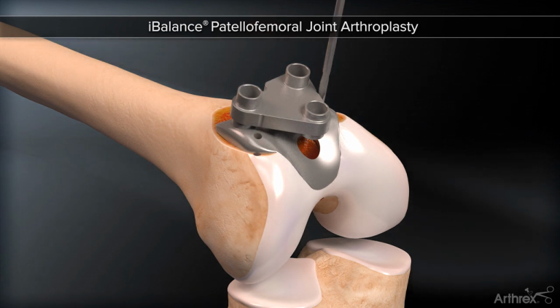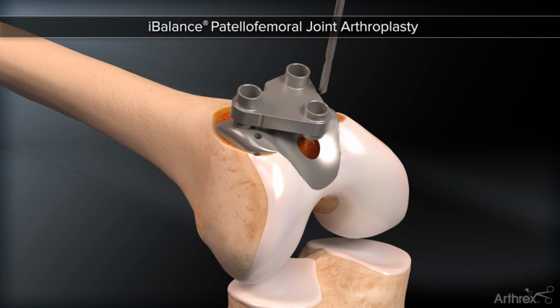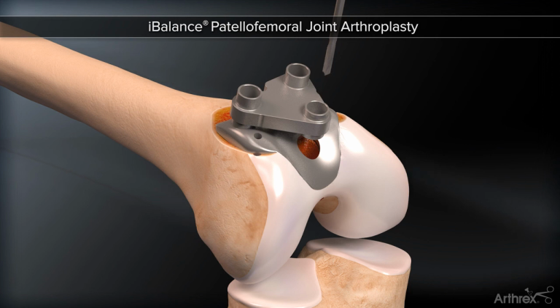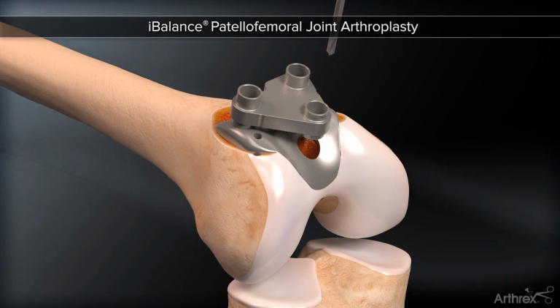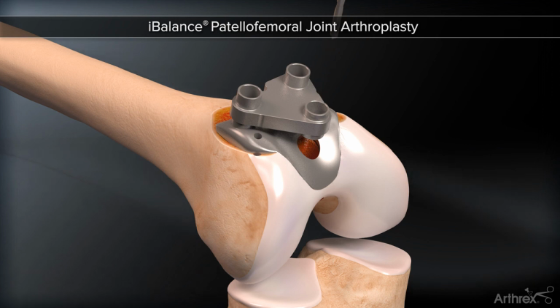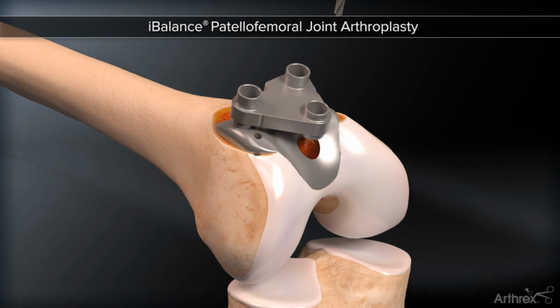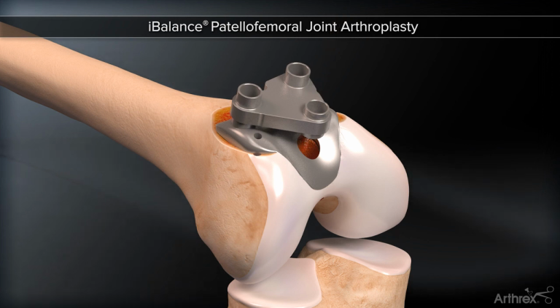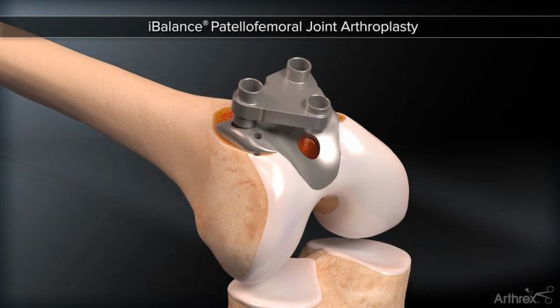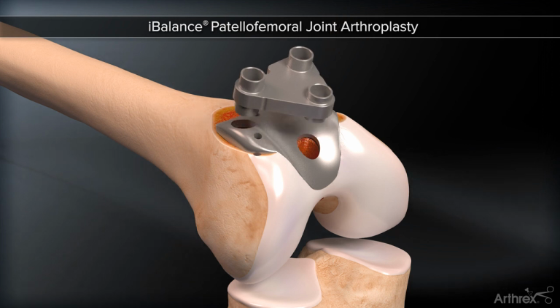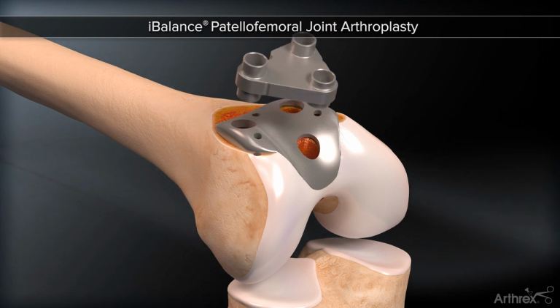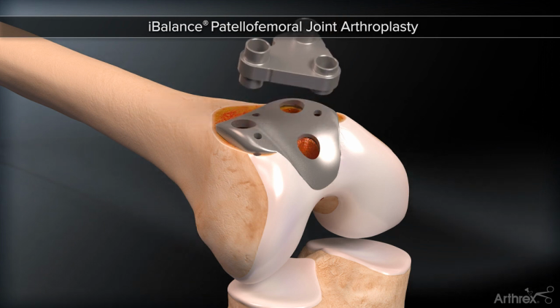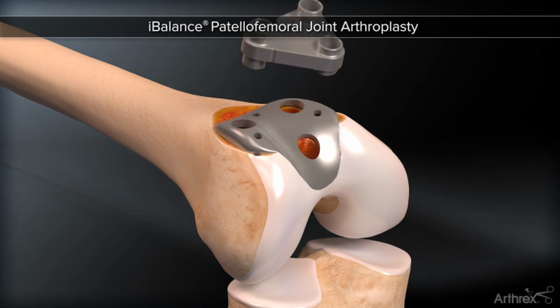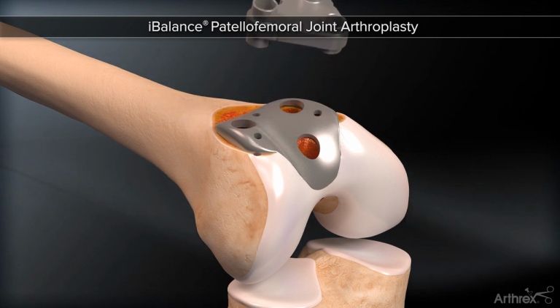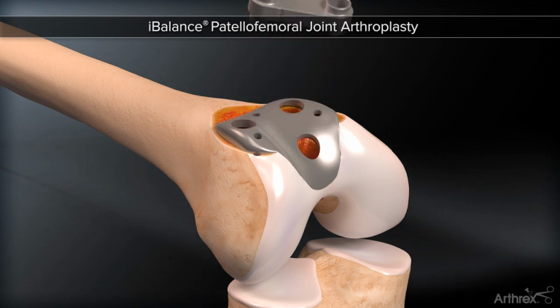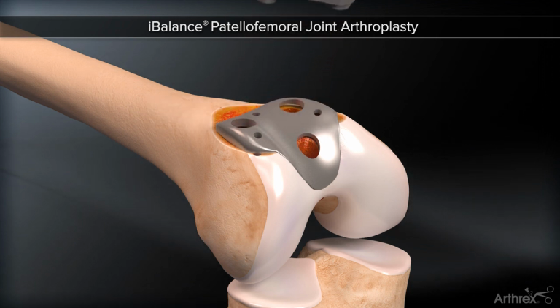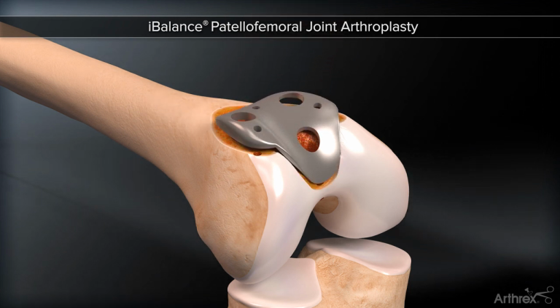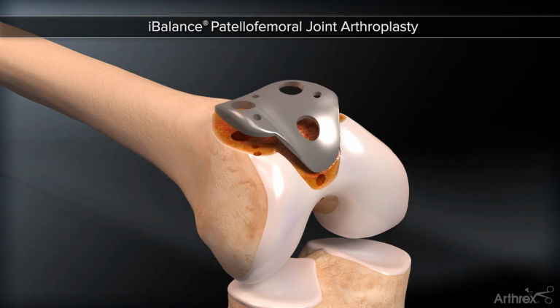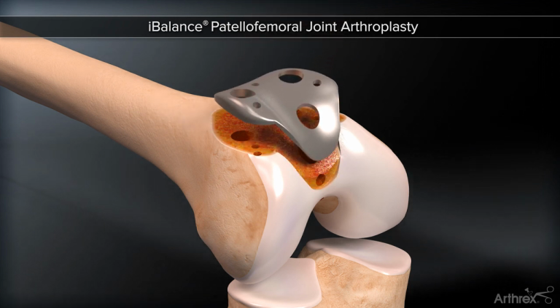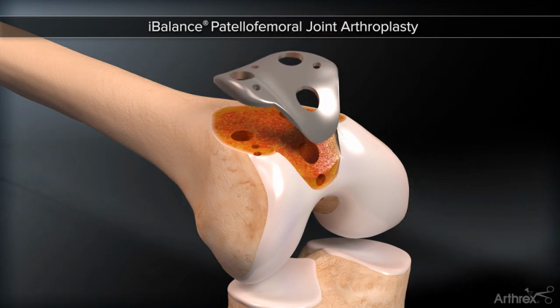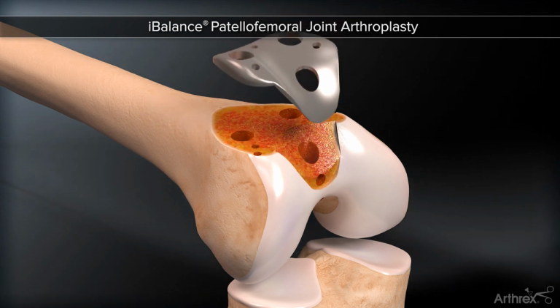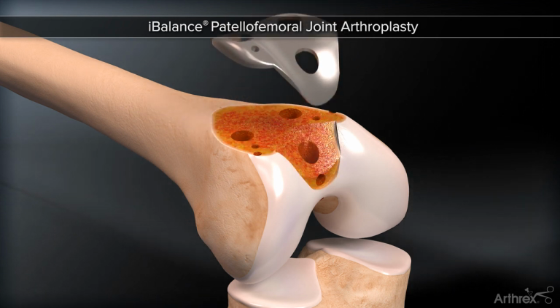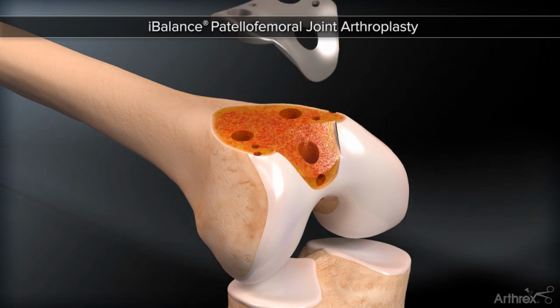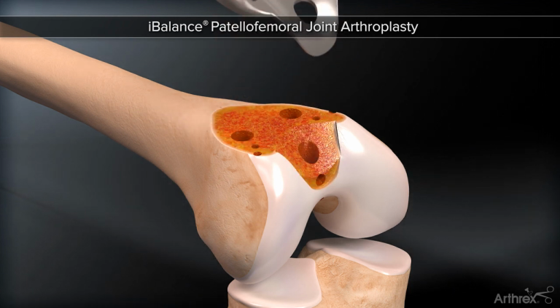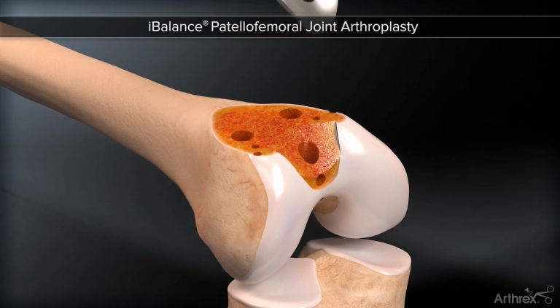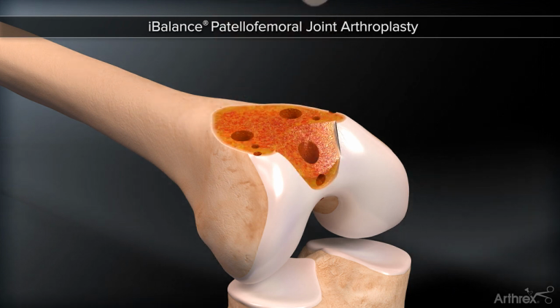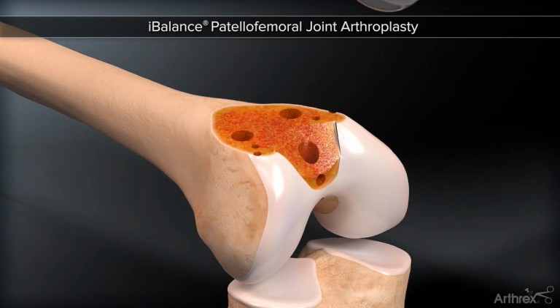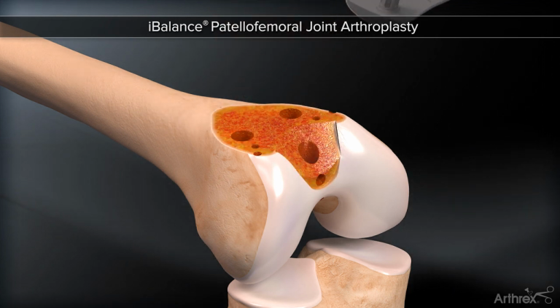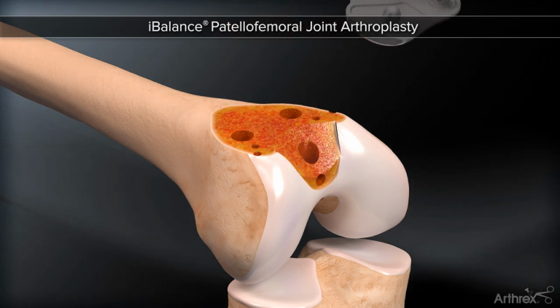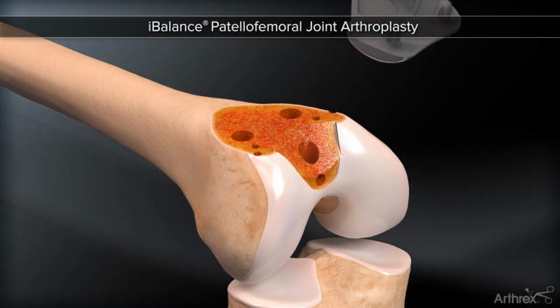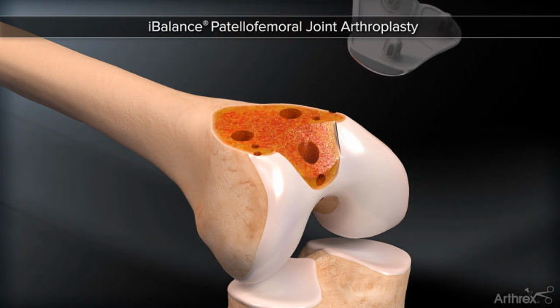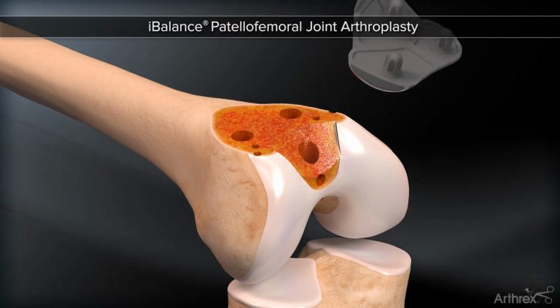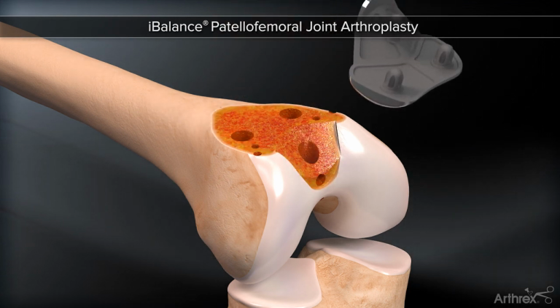An optional trial may be used, or one can proceed with standard cementation.